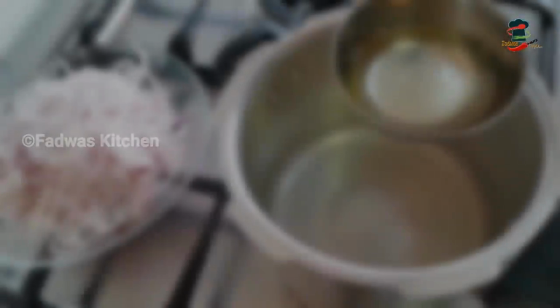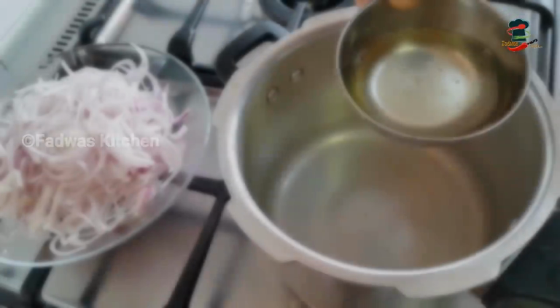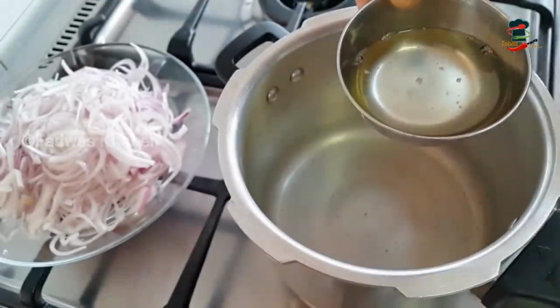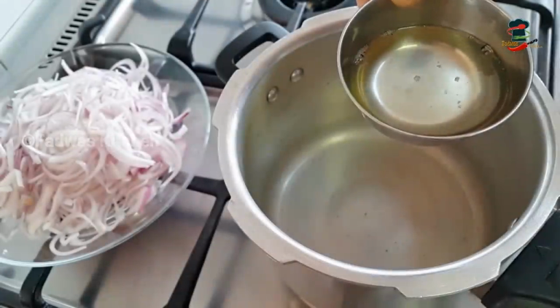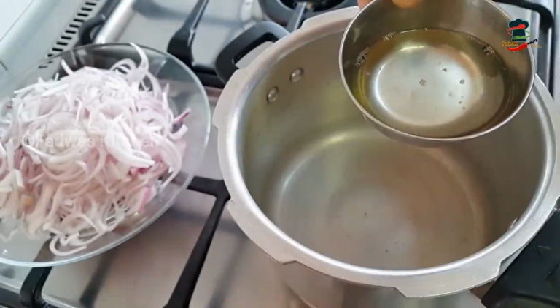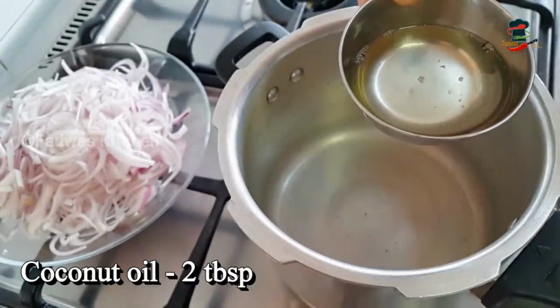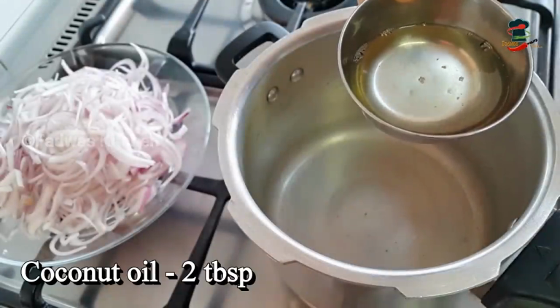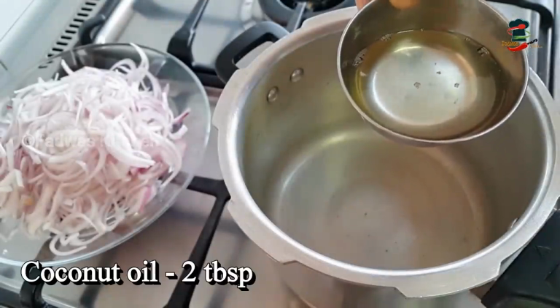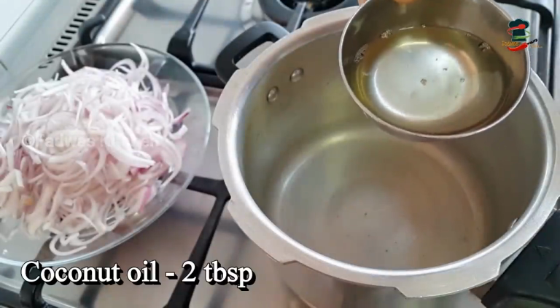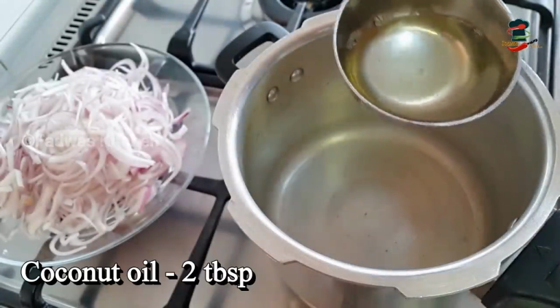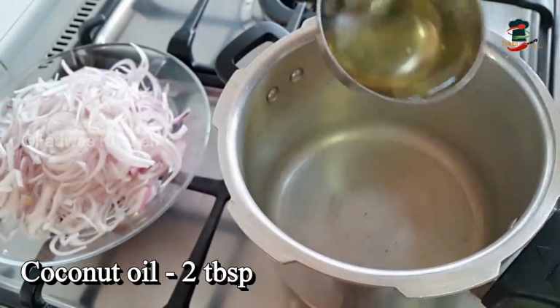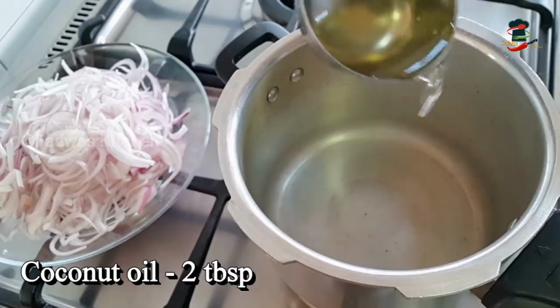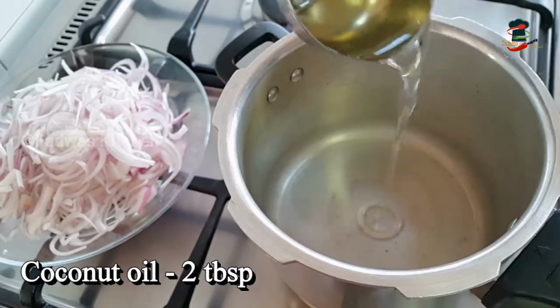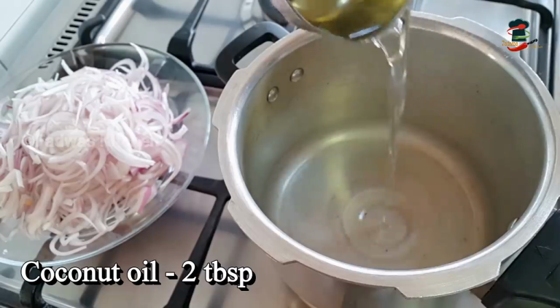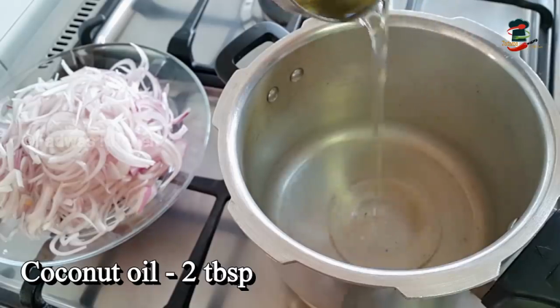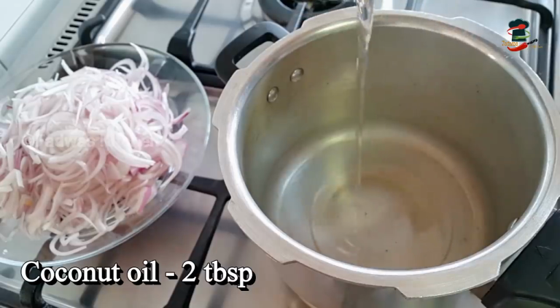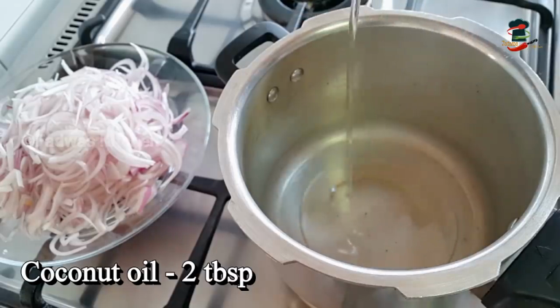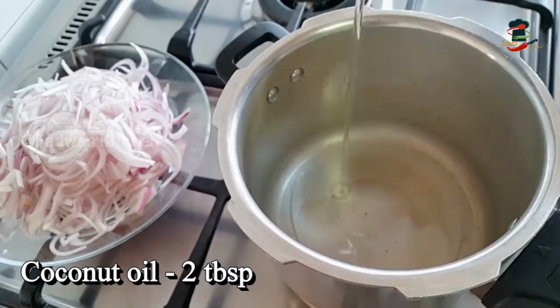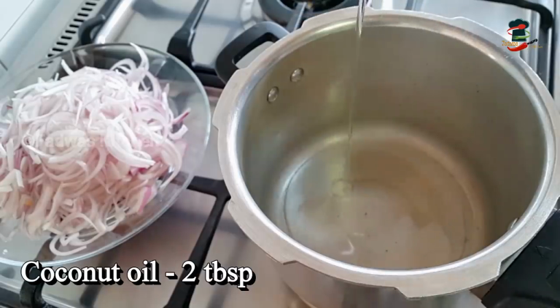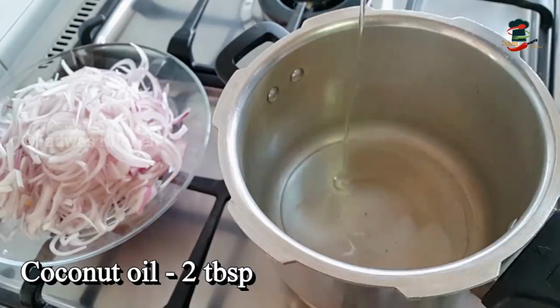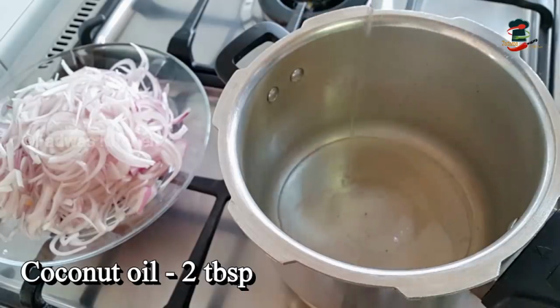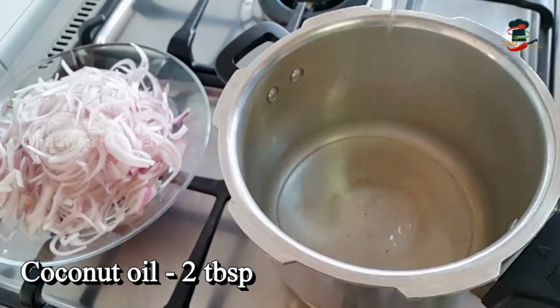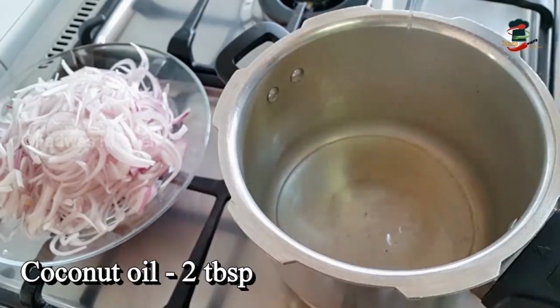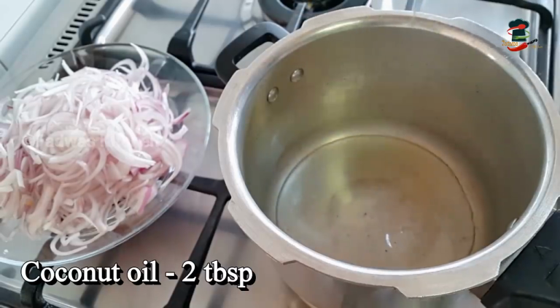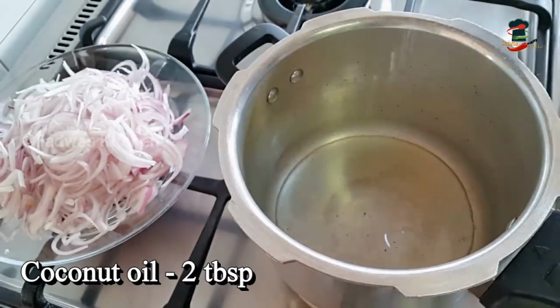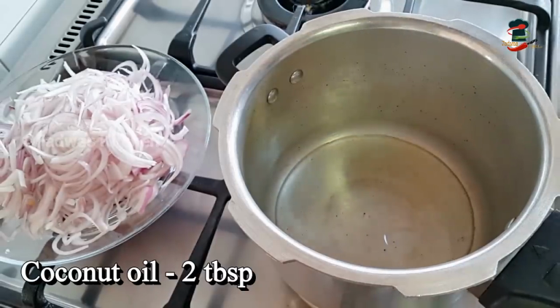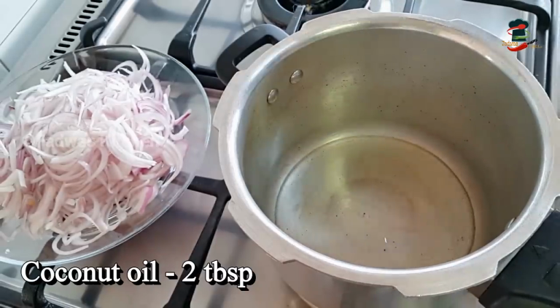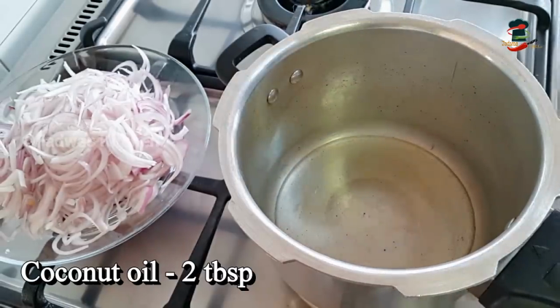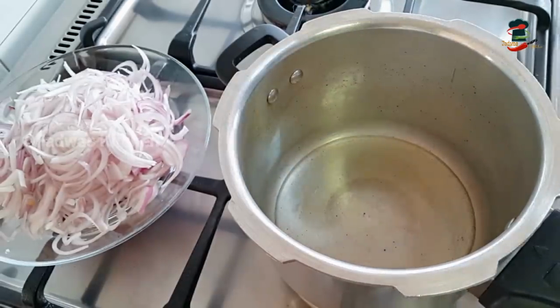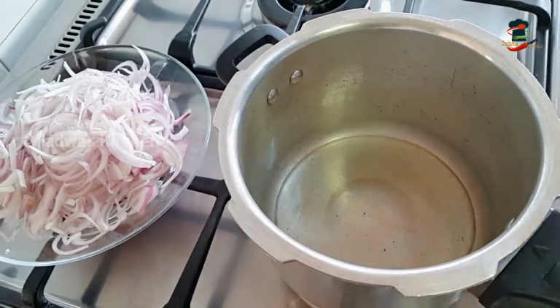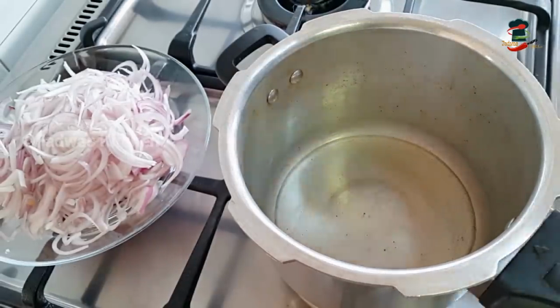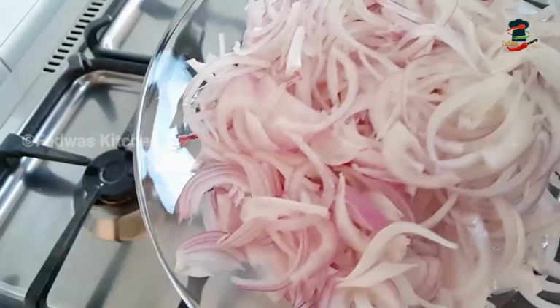These medium heat roasts are made in a pressure cooker. It will take about 20 minutes.